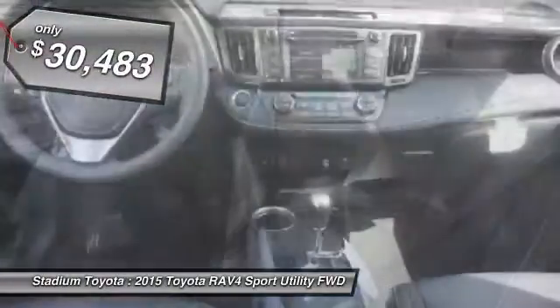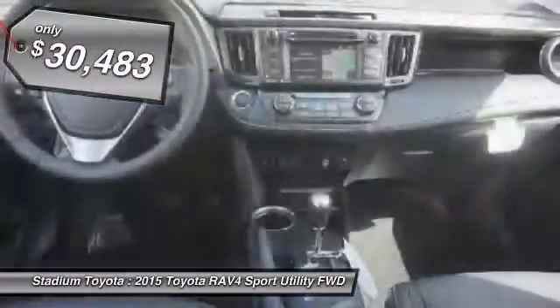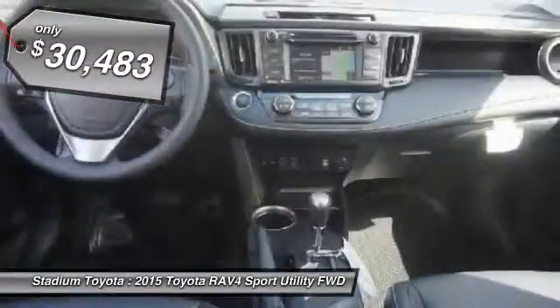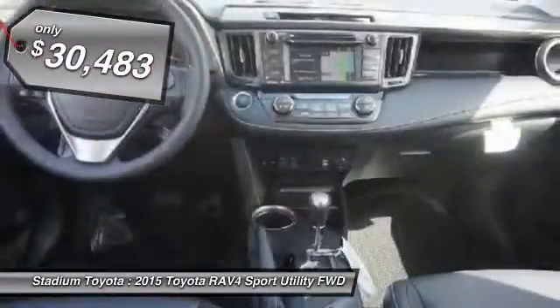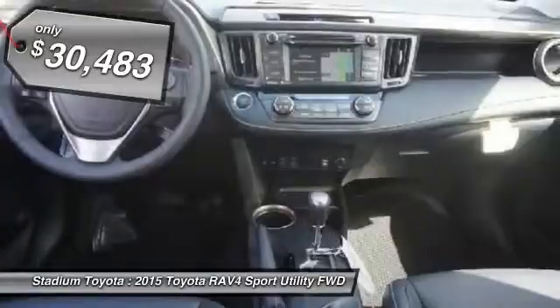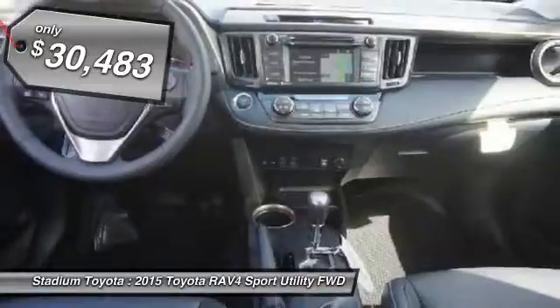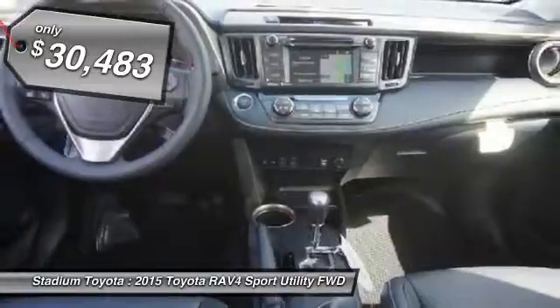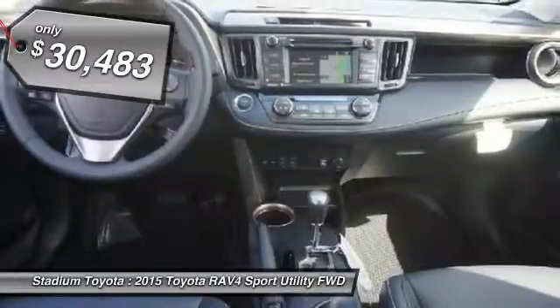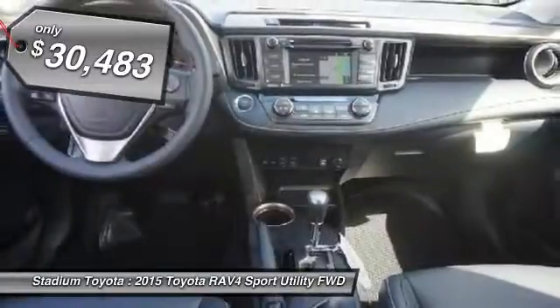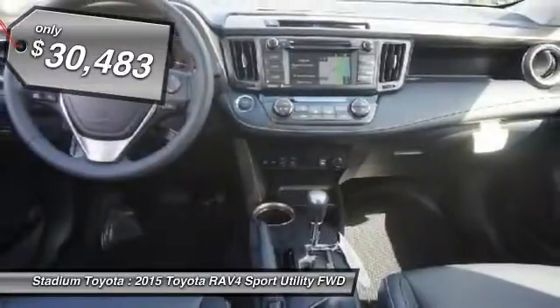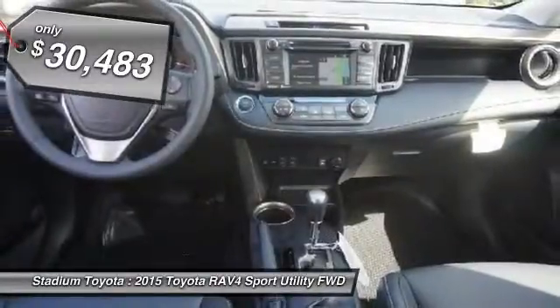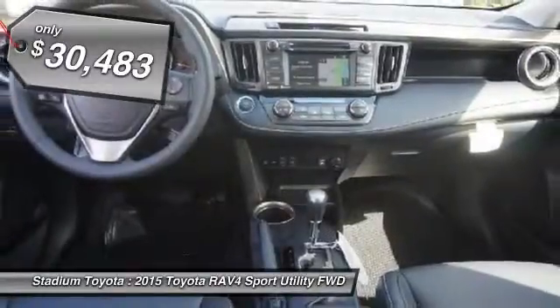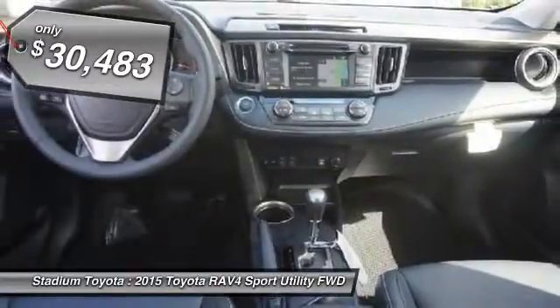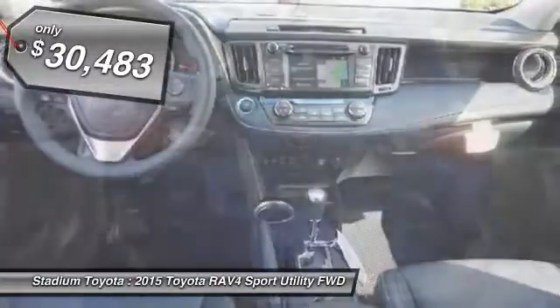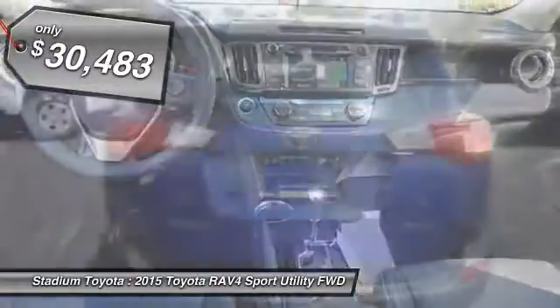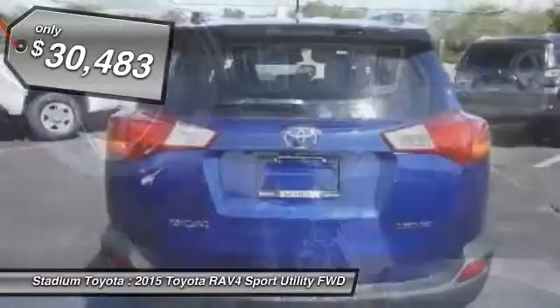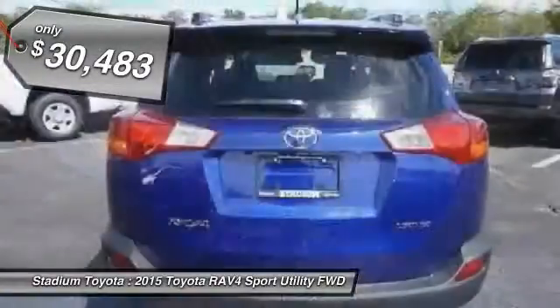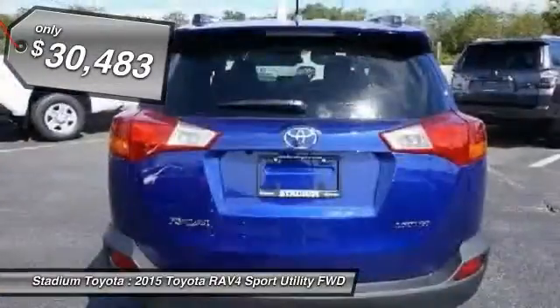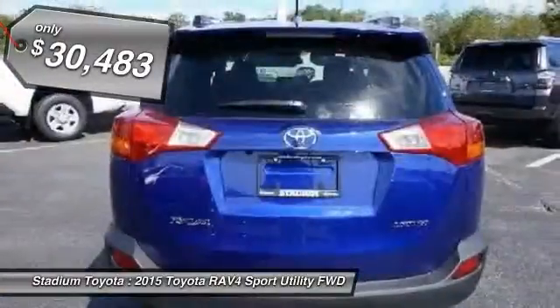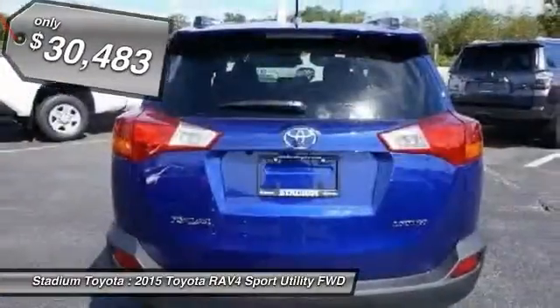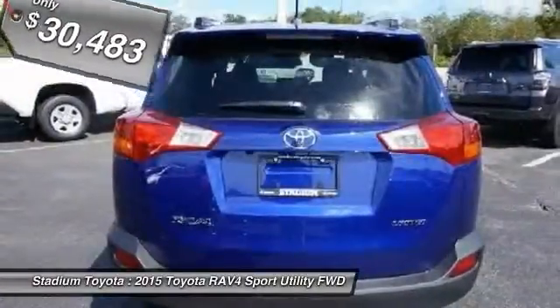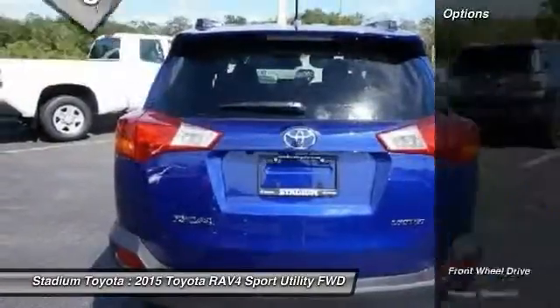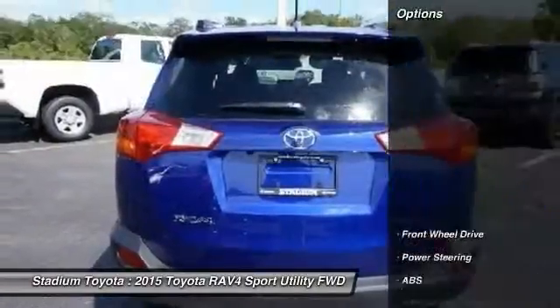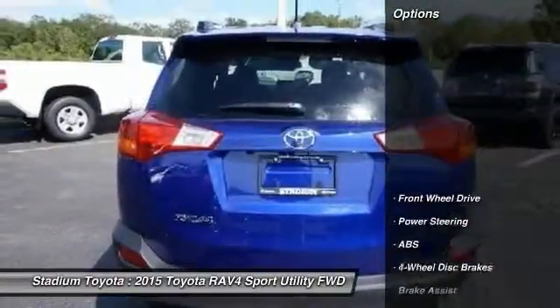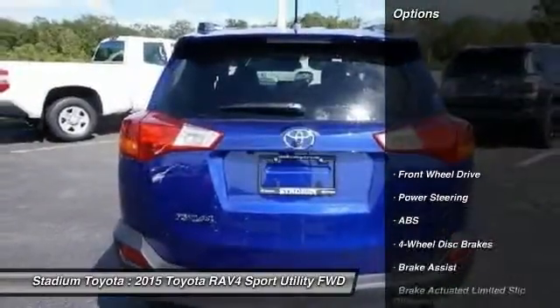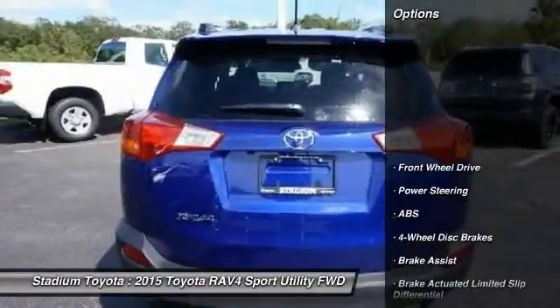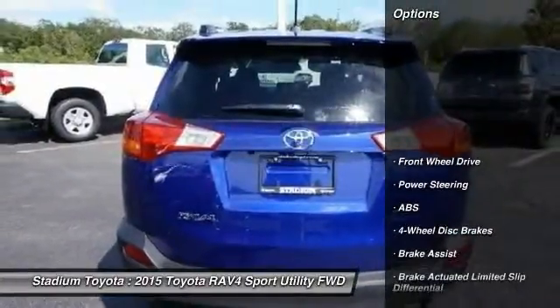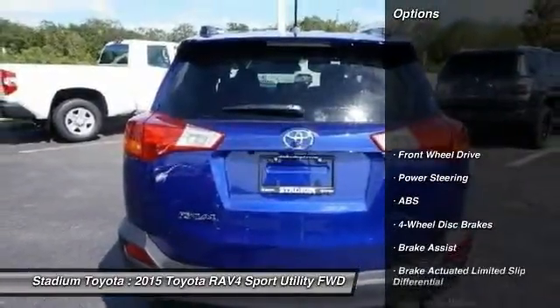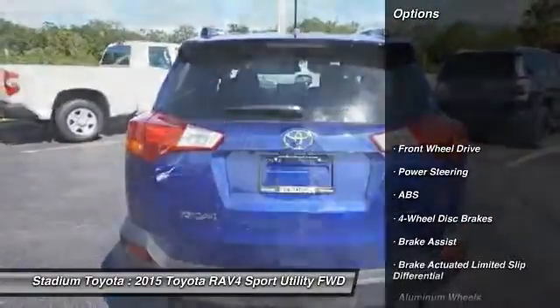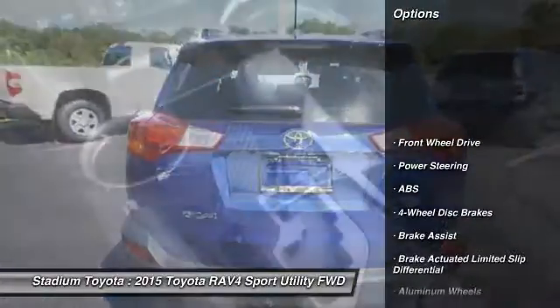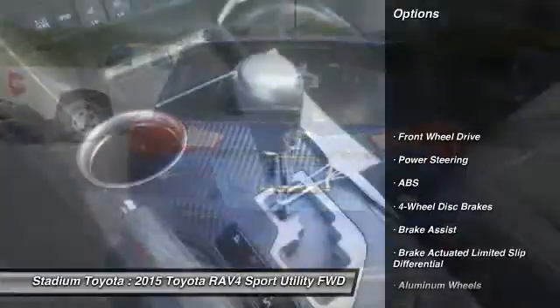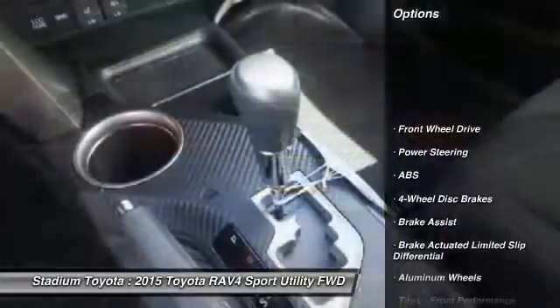And it's priced below $35,000. Here are some of this vehicle's great options.